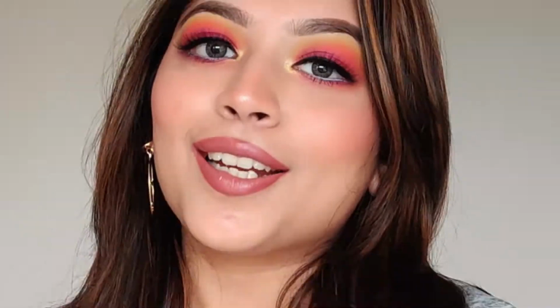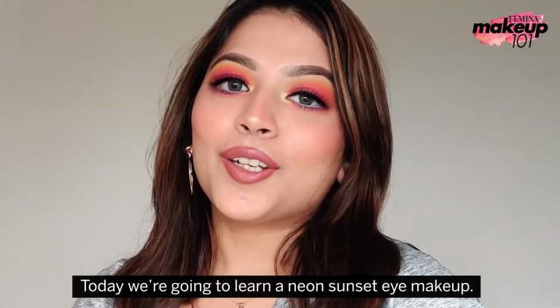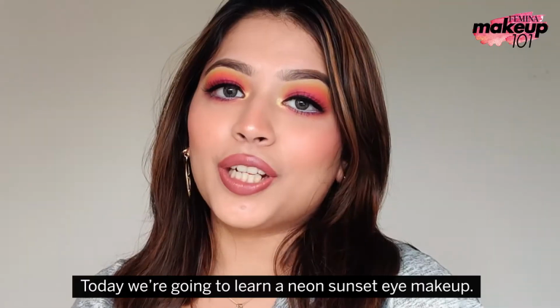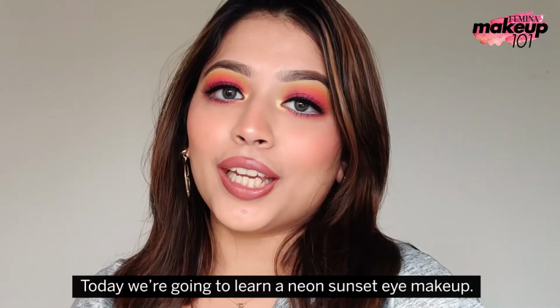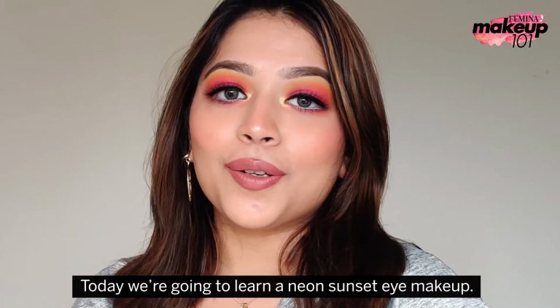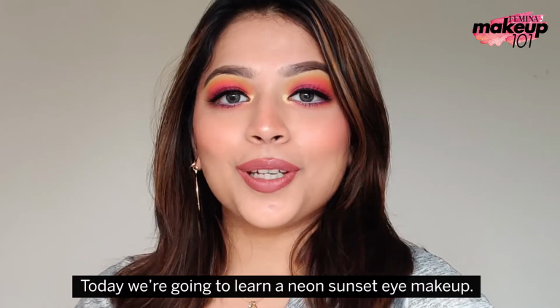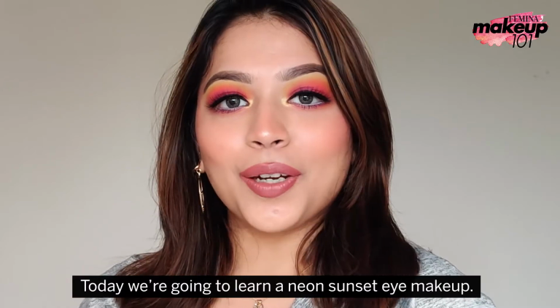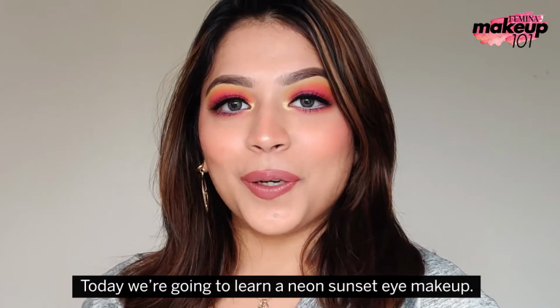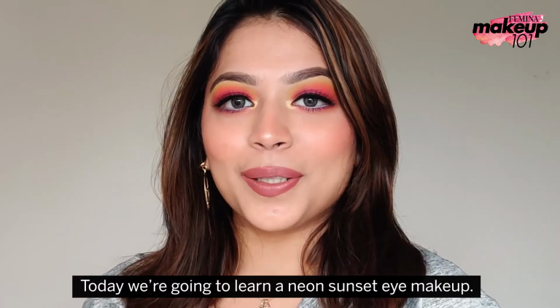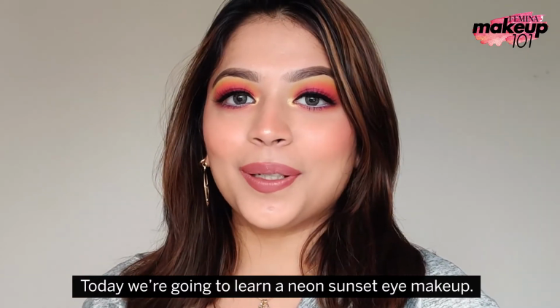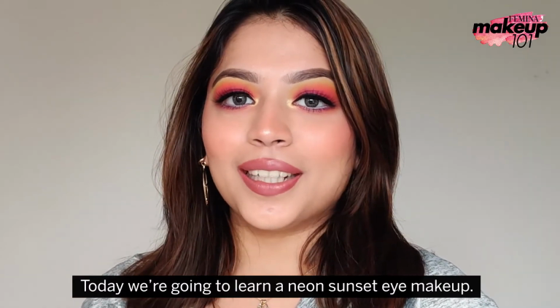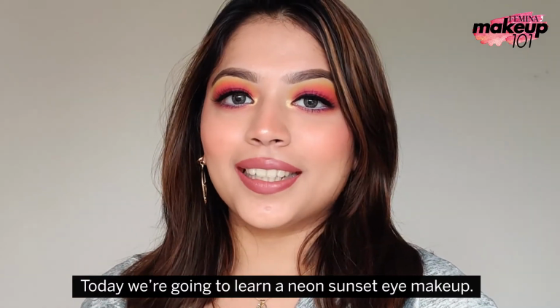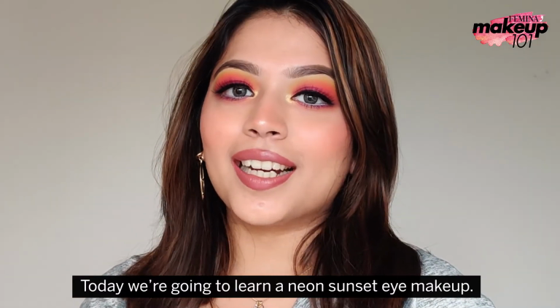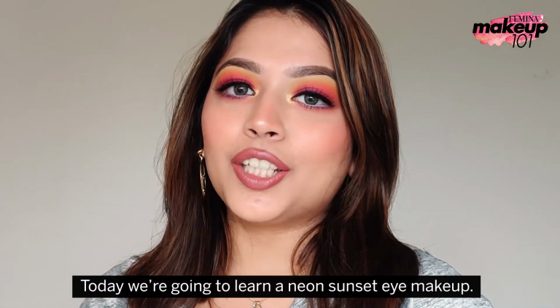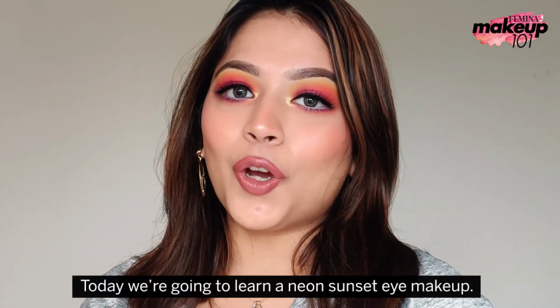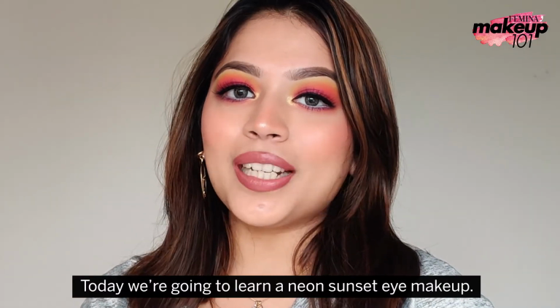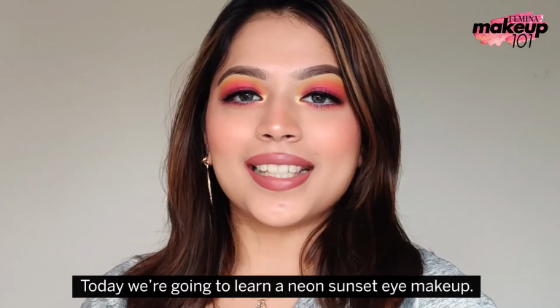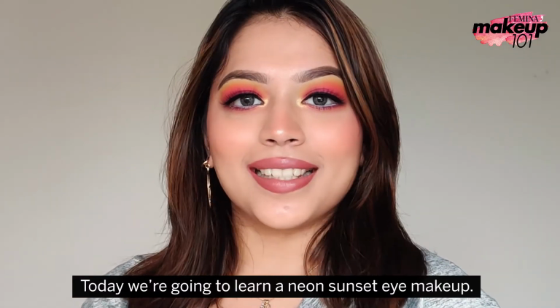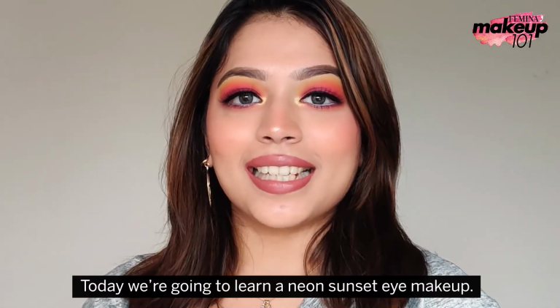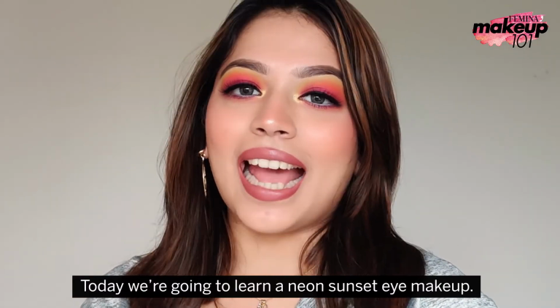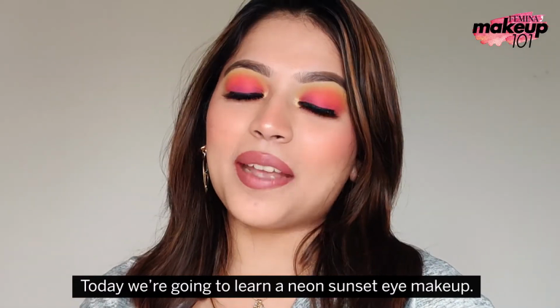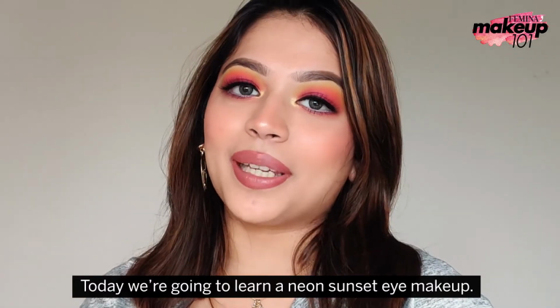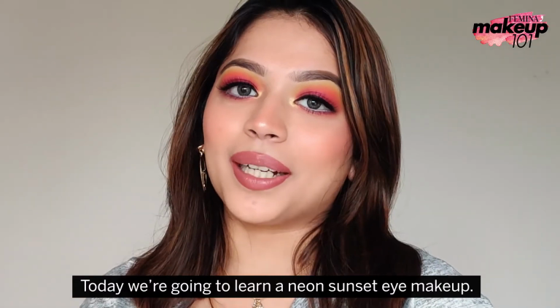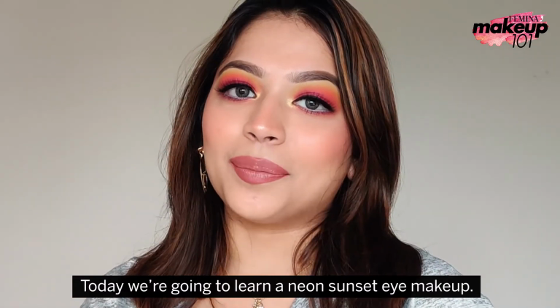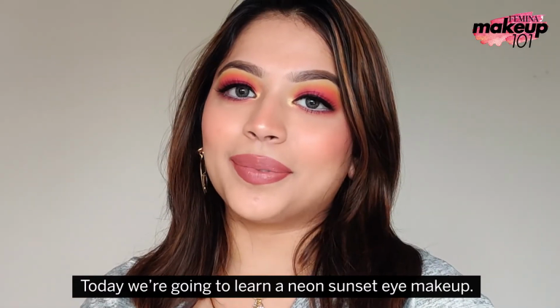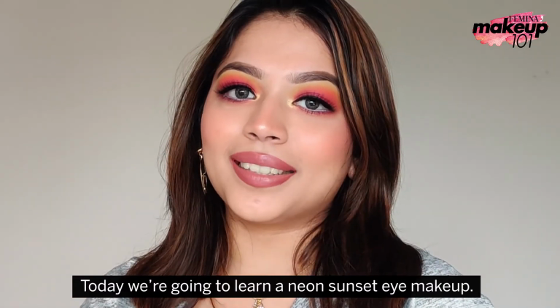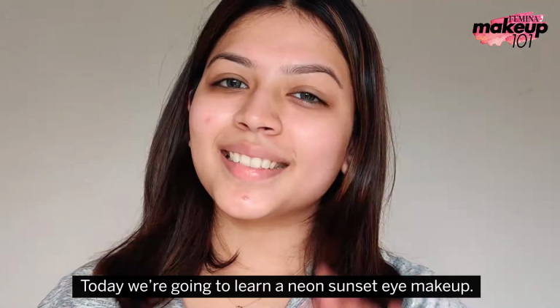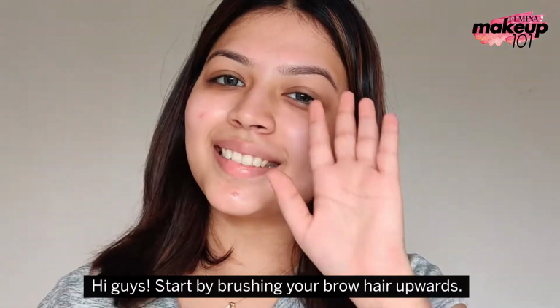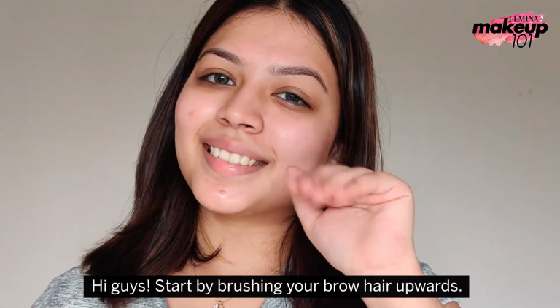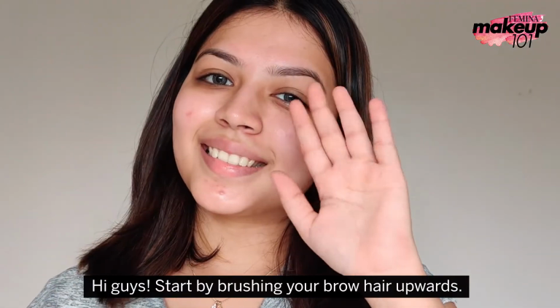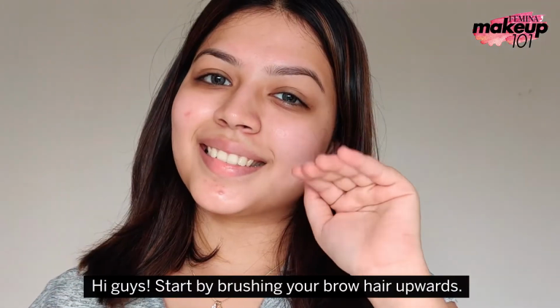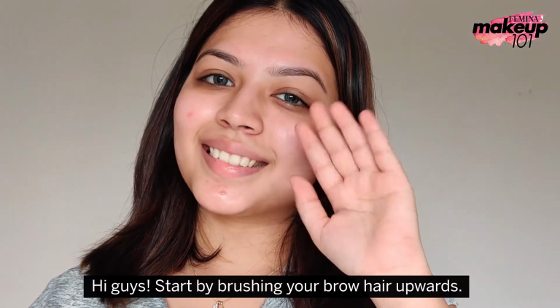Today, we are going to learn a neon sunset eye makeup. Hi guys!